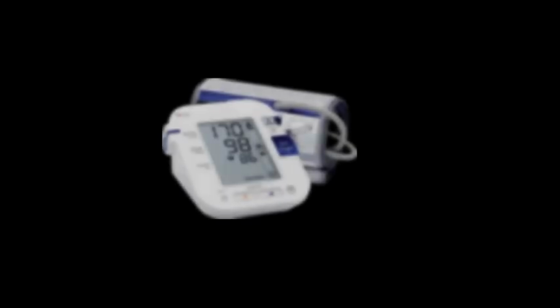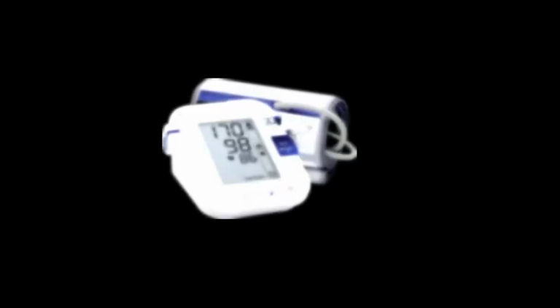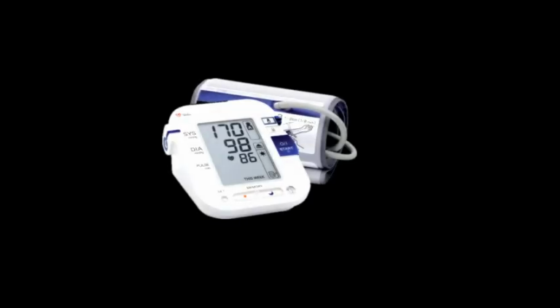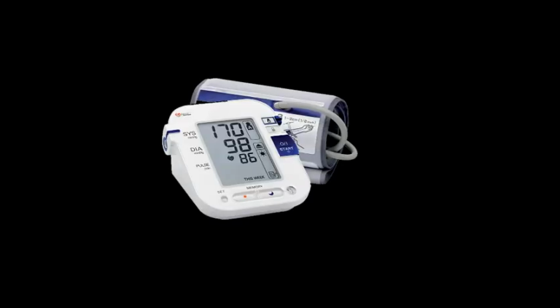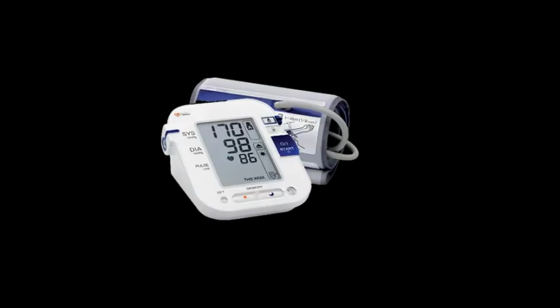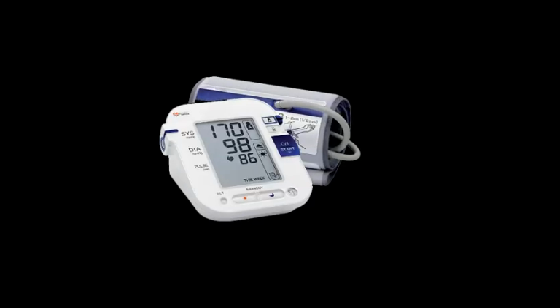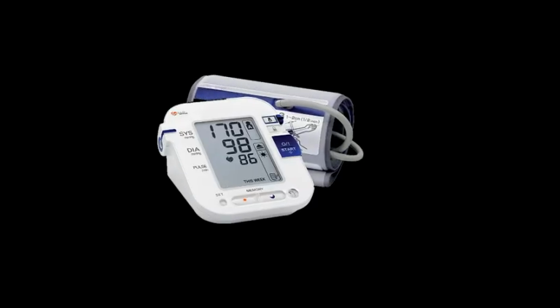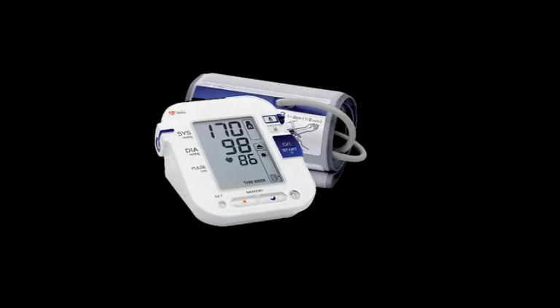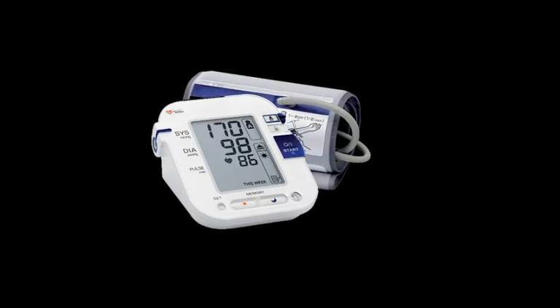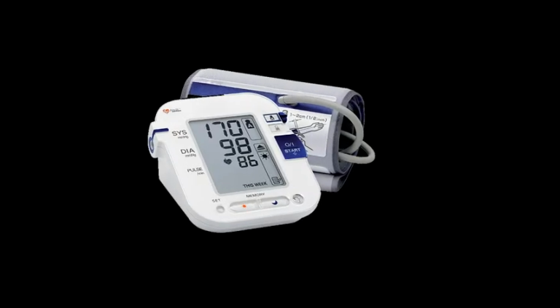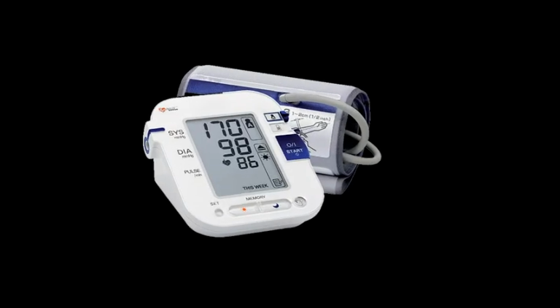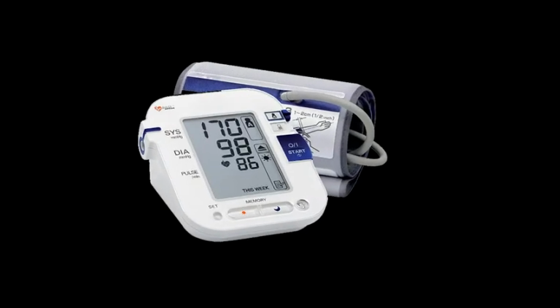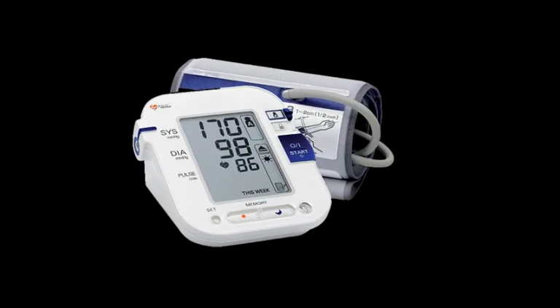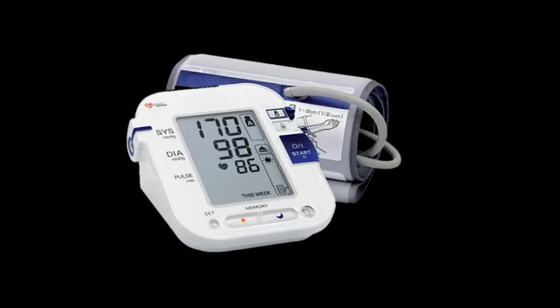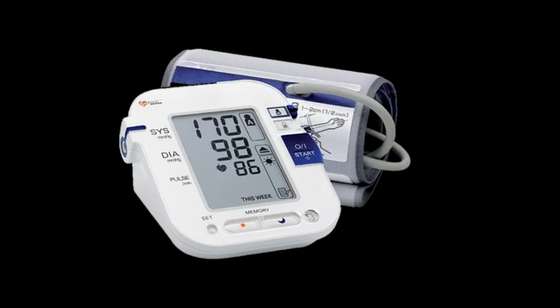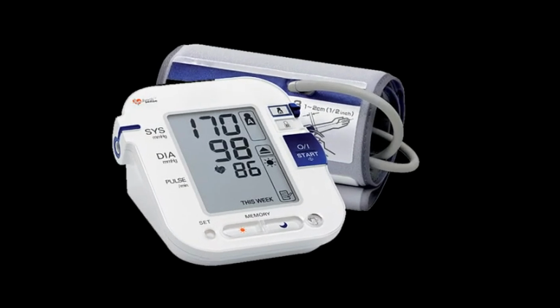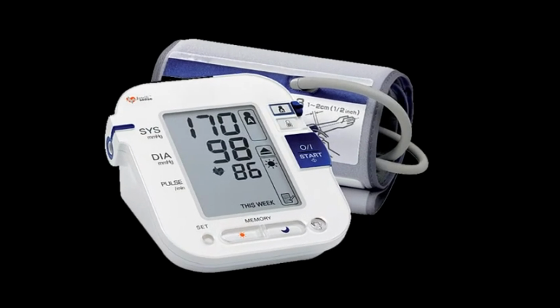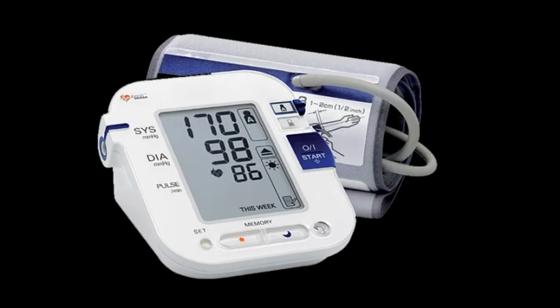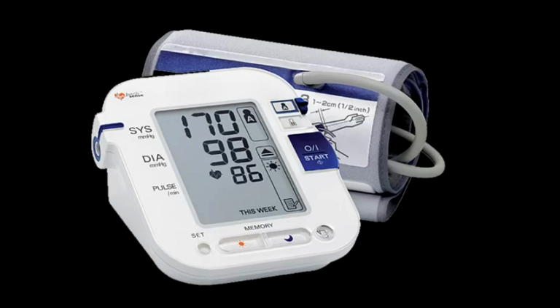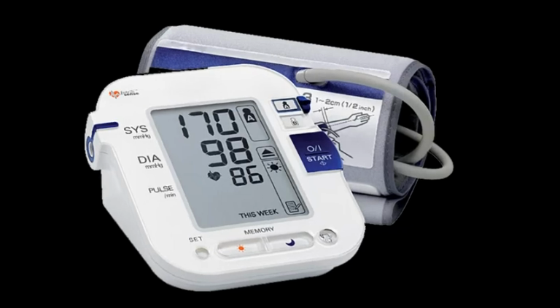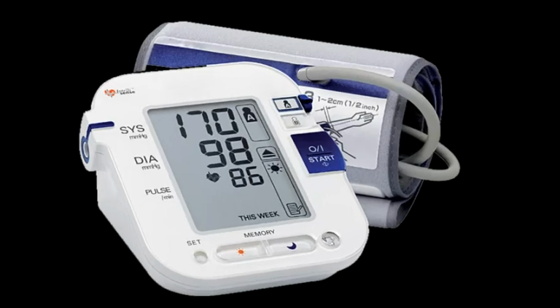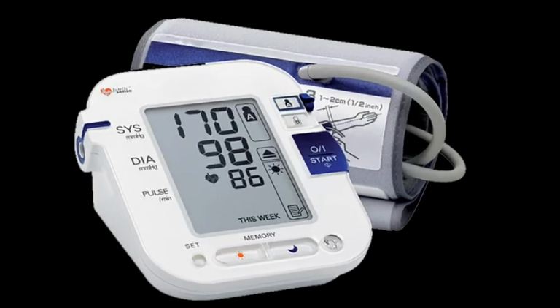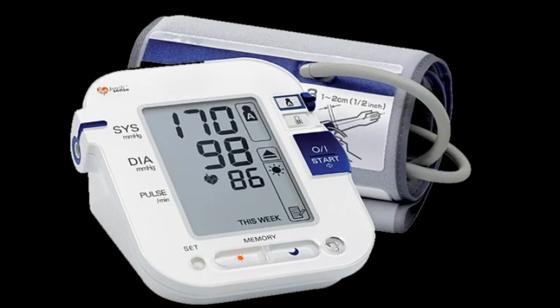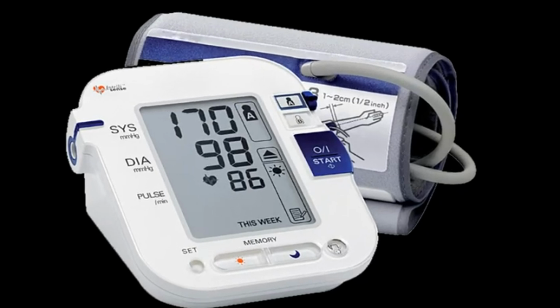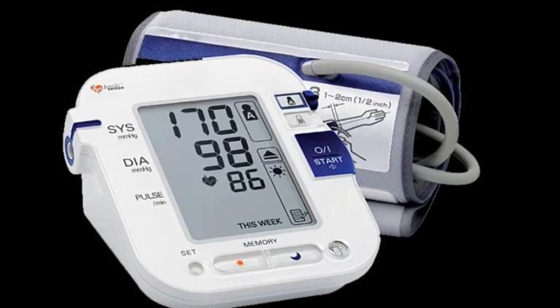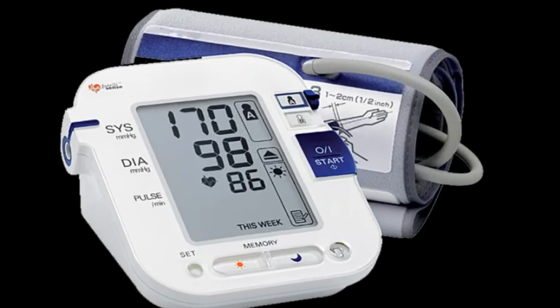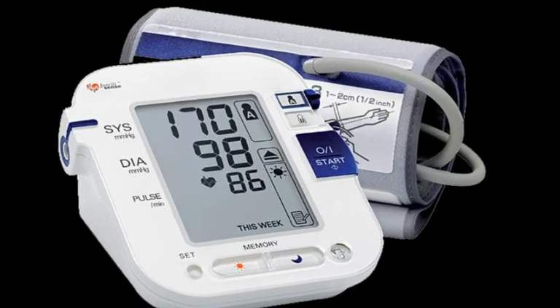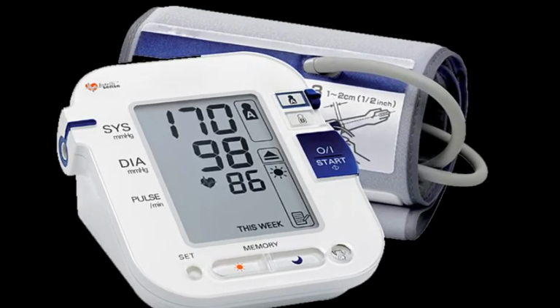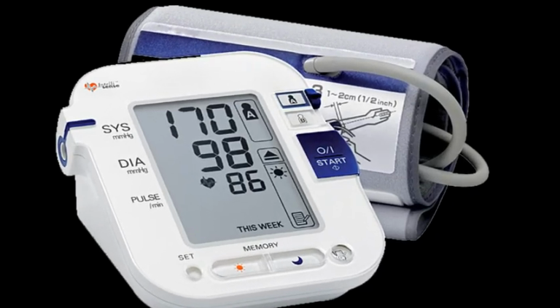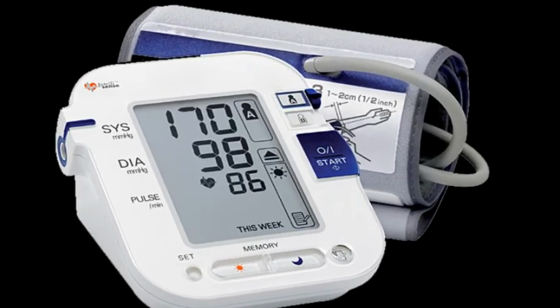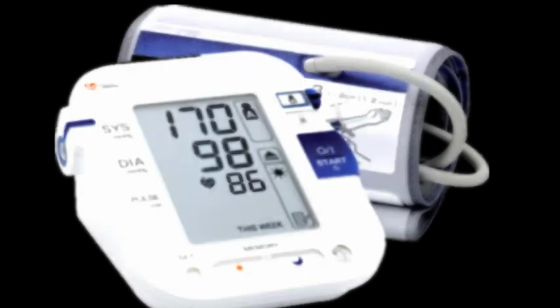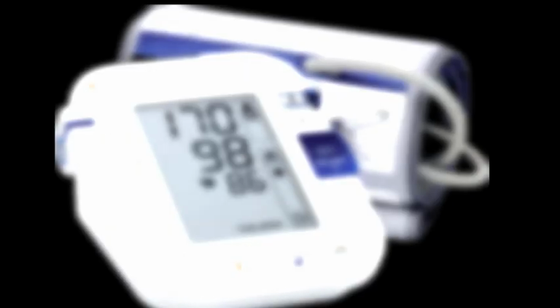This relaxation contributes to lower blood pressure, reducing the risk of cardiovascular issues.